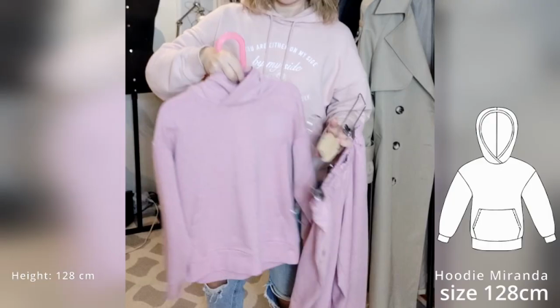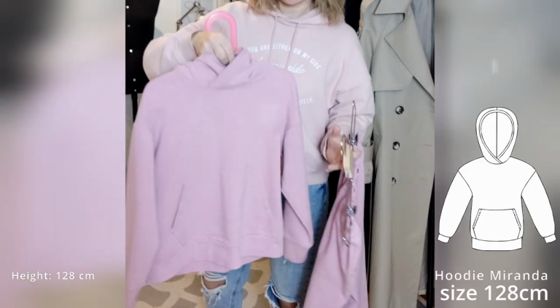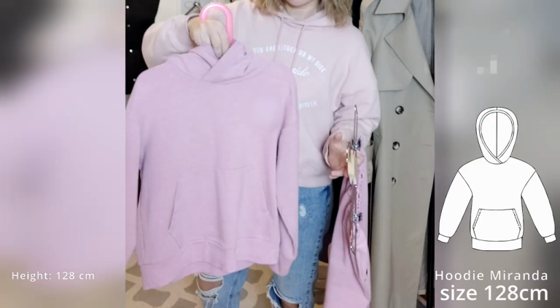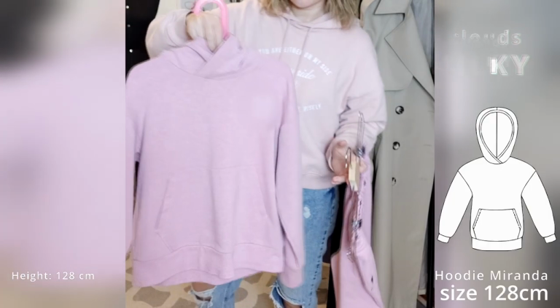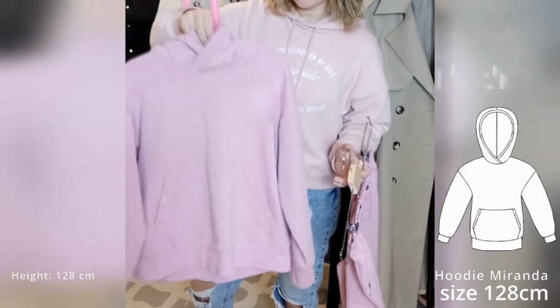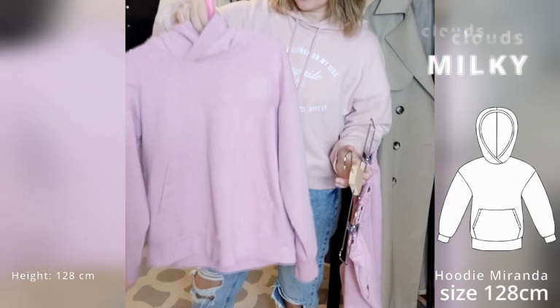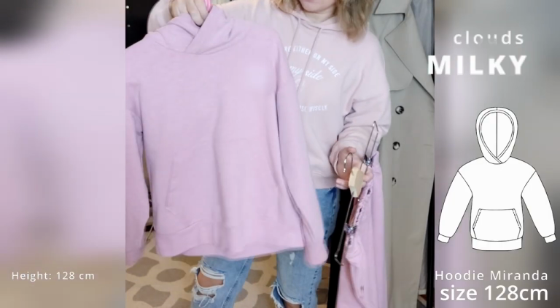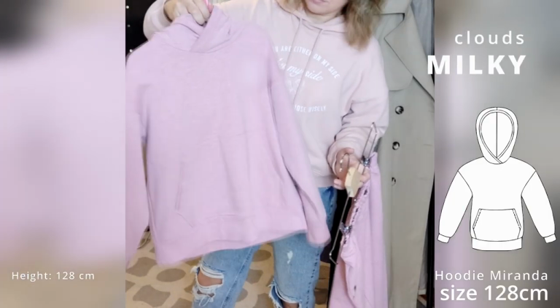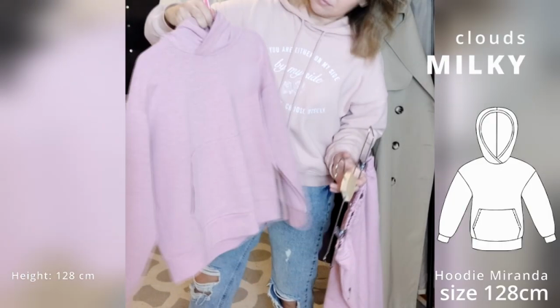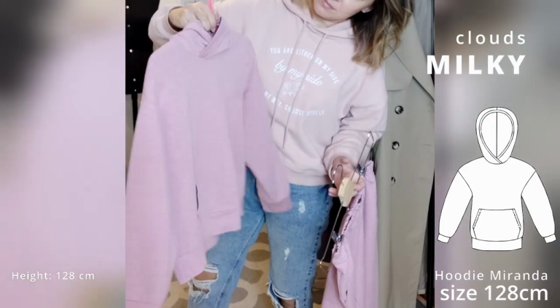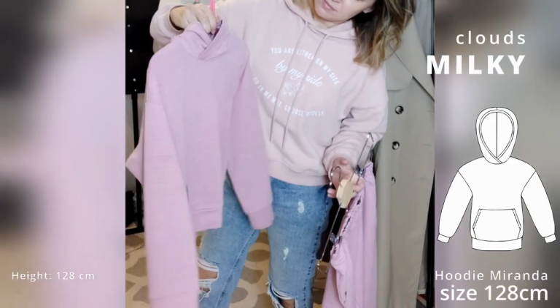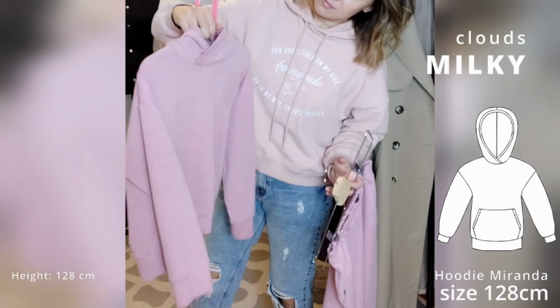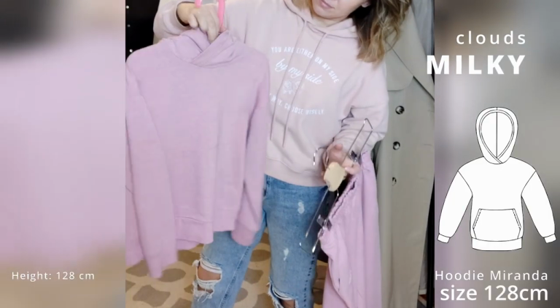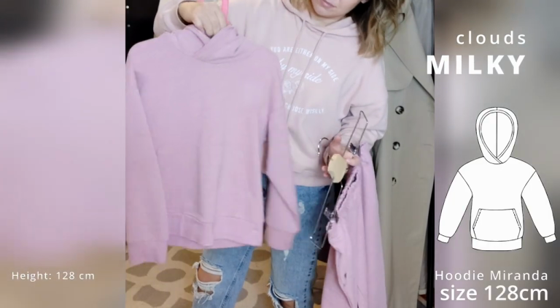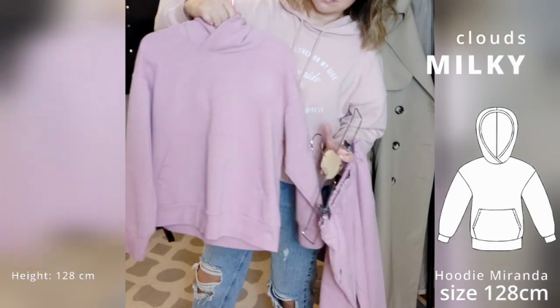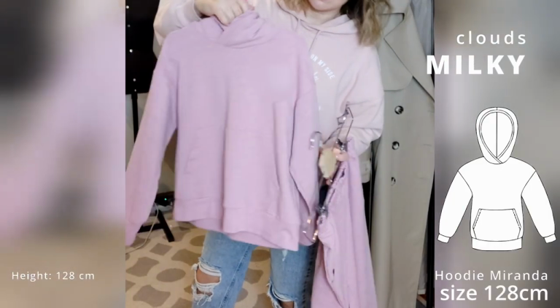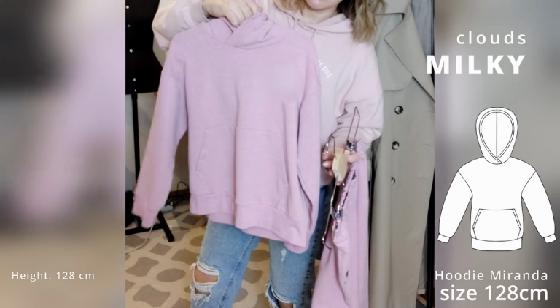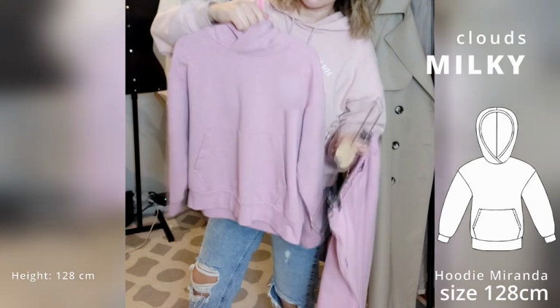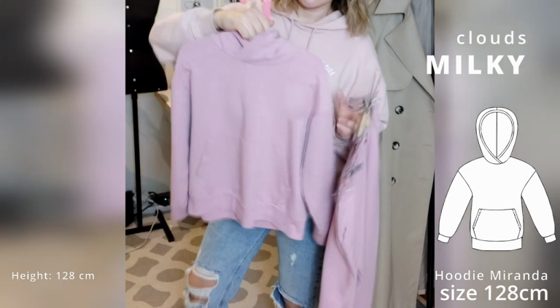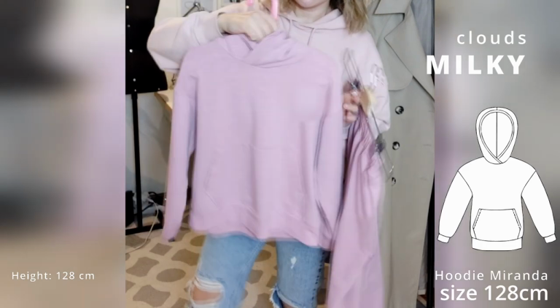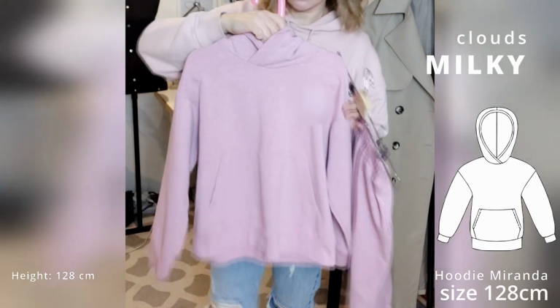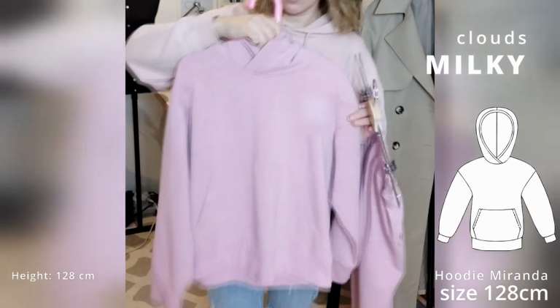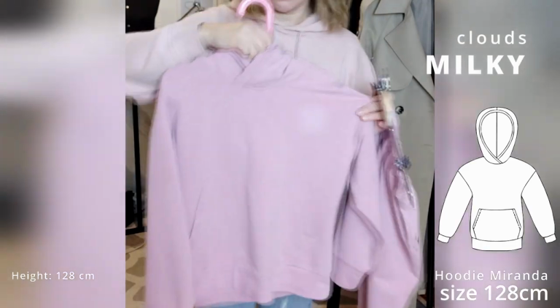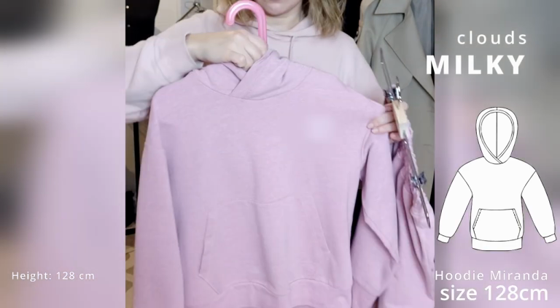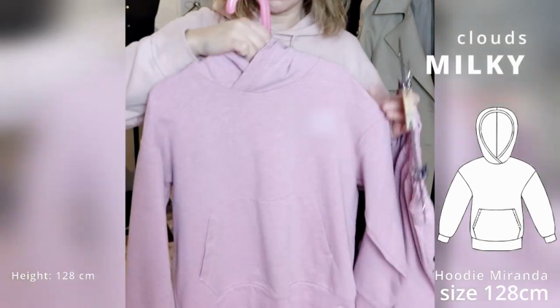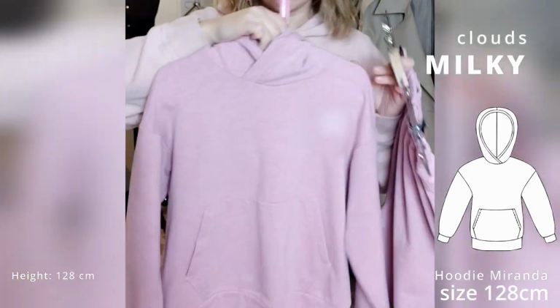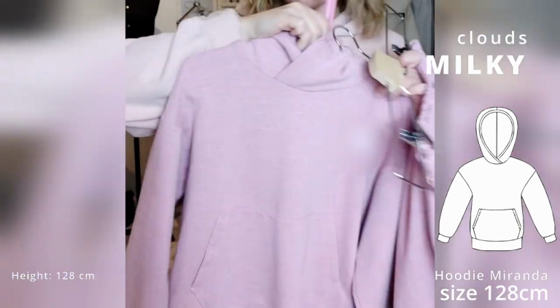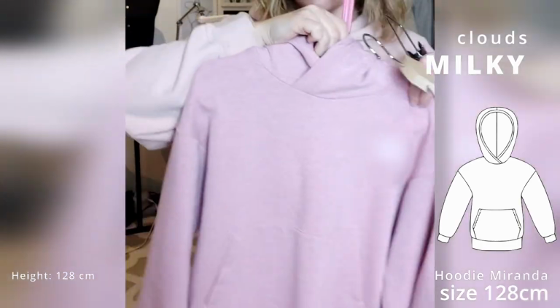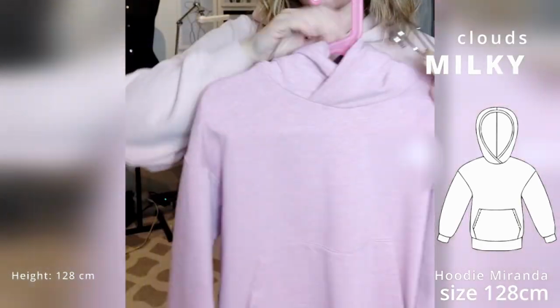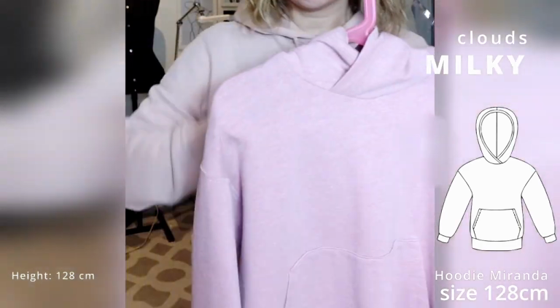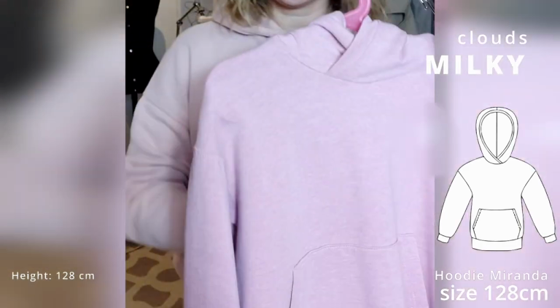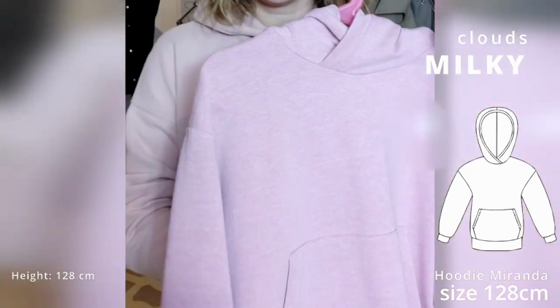The next is Hoodie Miranda. It is a very good pattern and it is true to size.